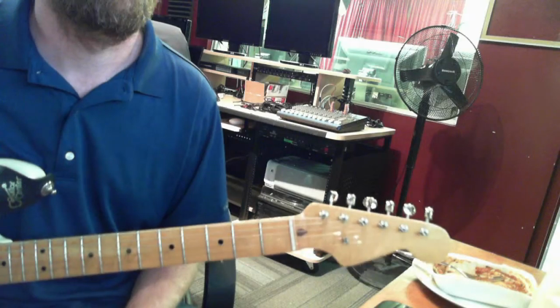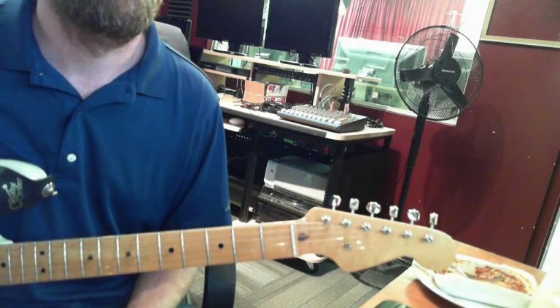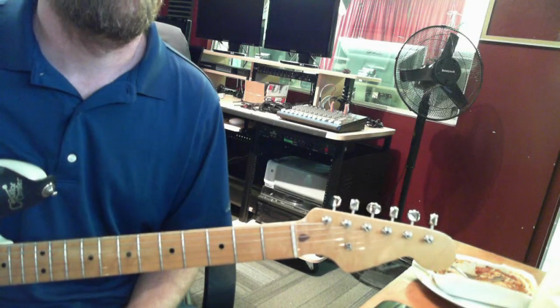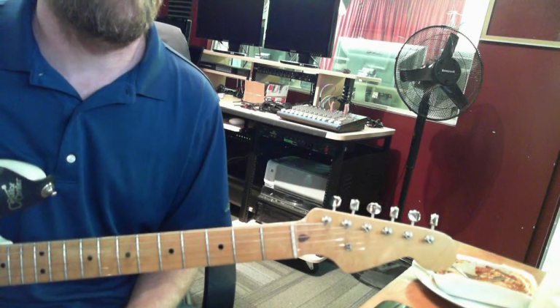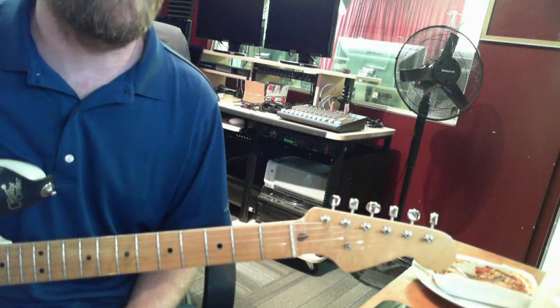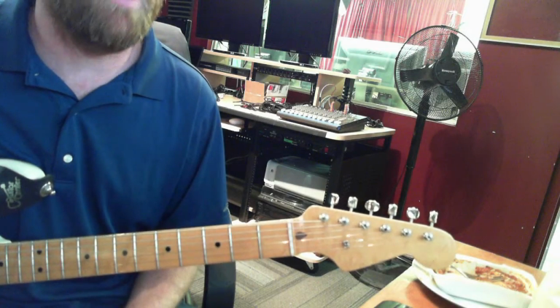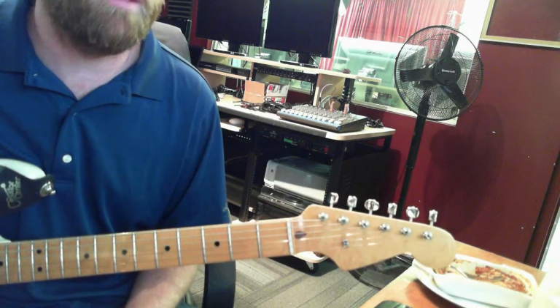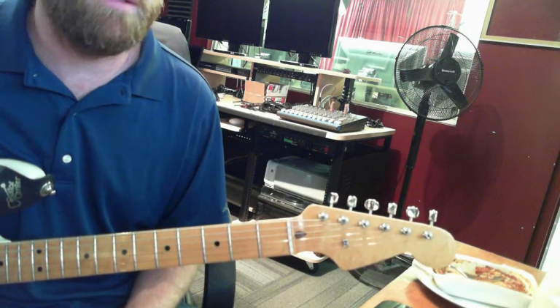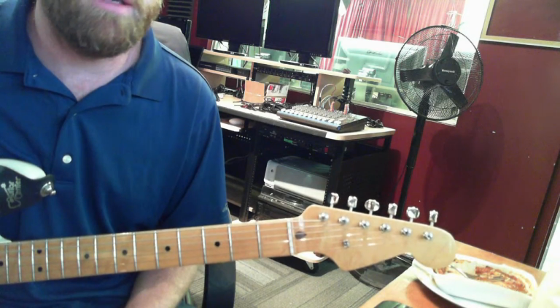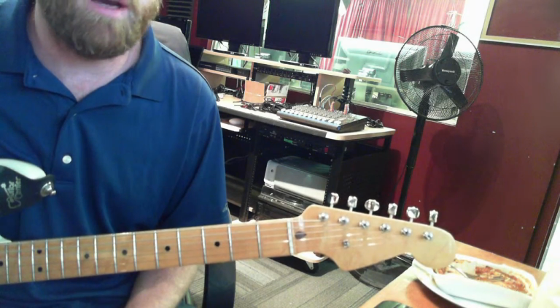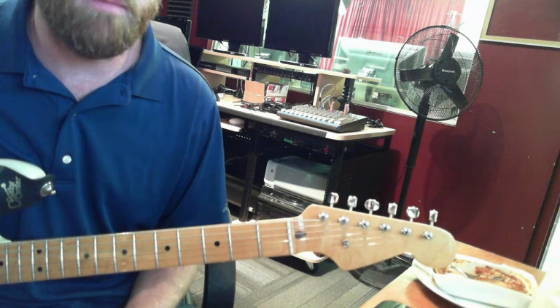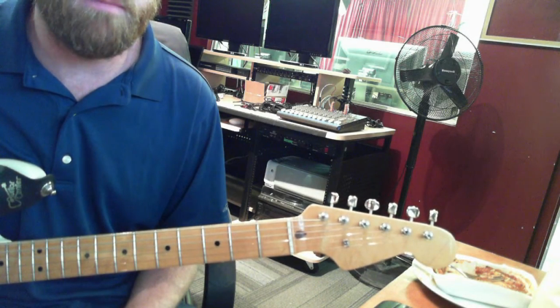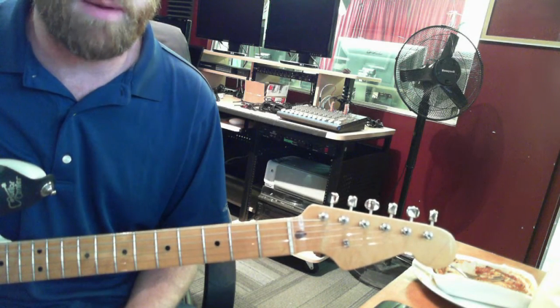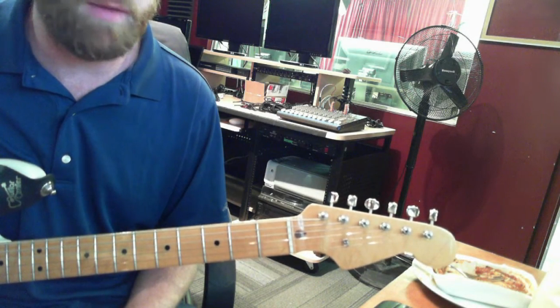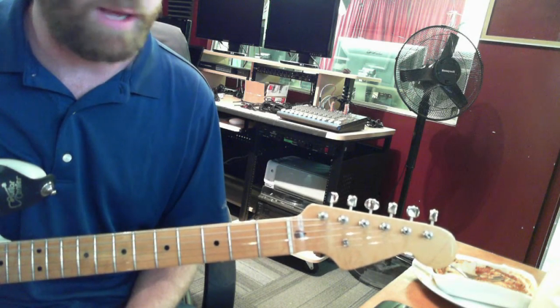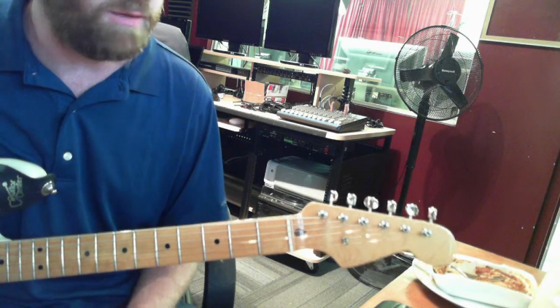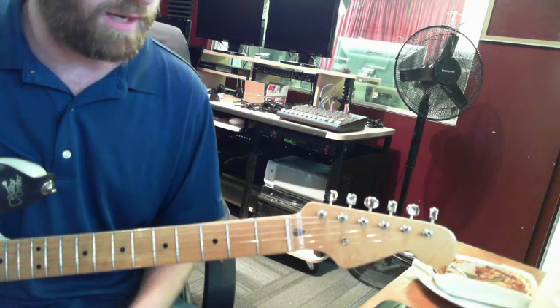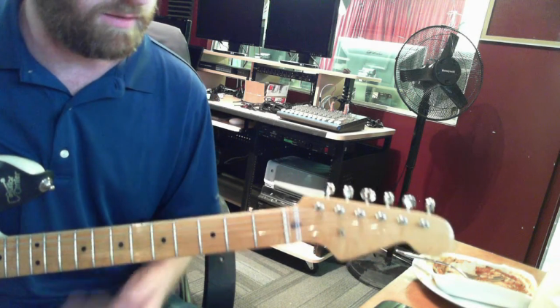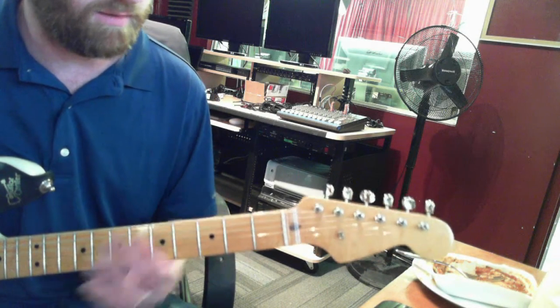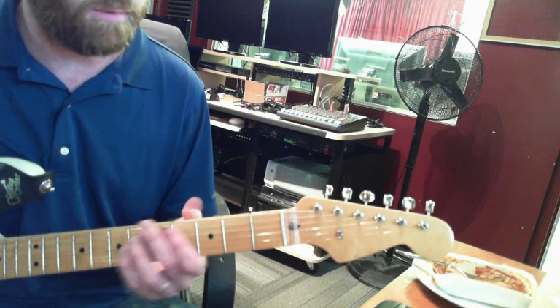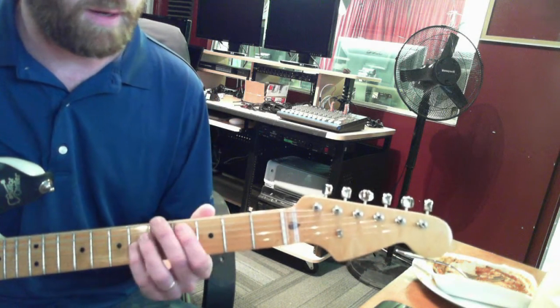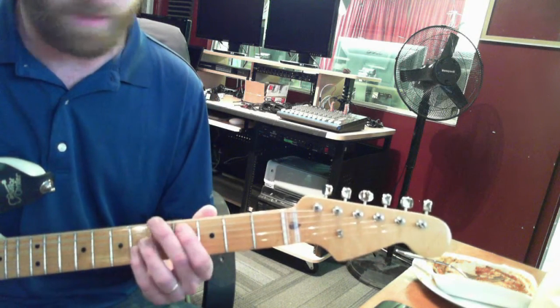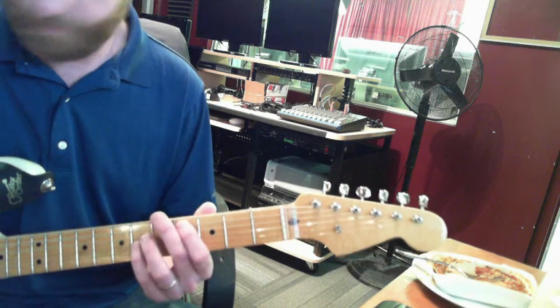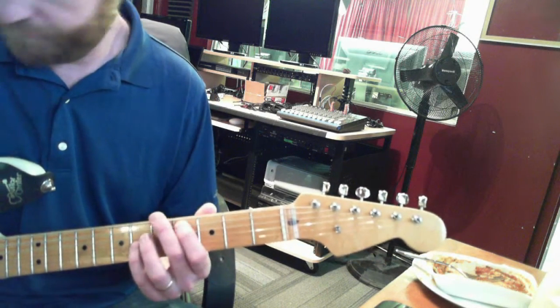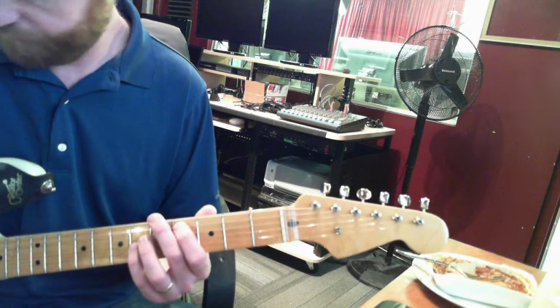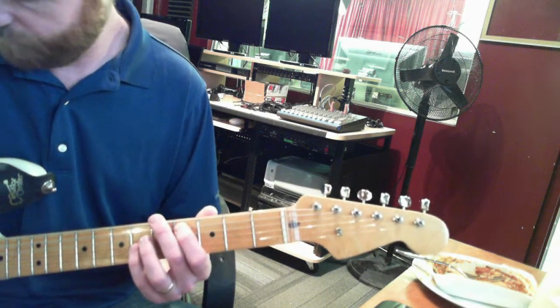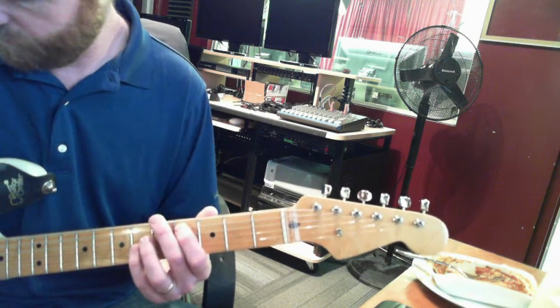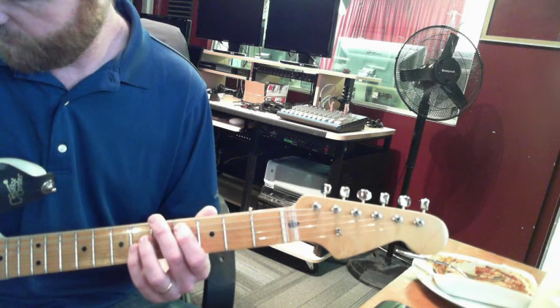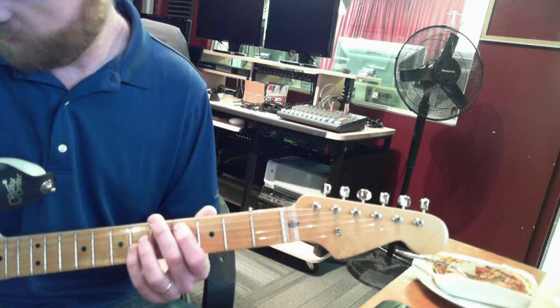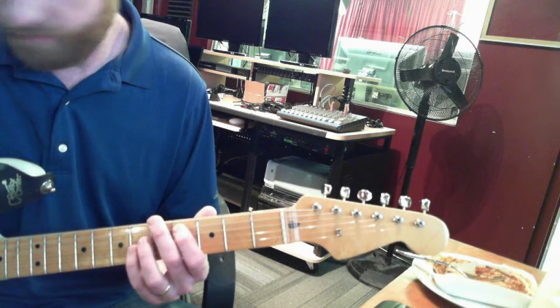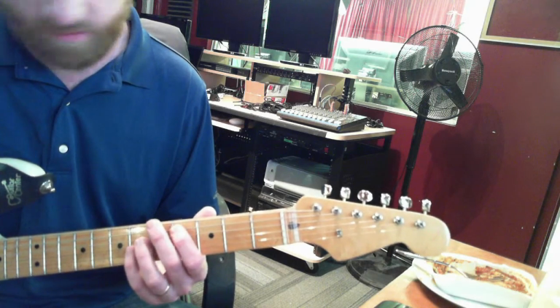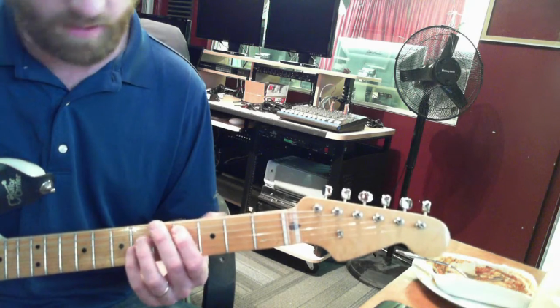Alright guys, here's the ukulele section of Love Yourself.